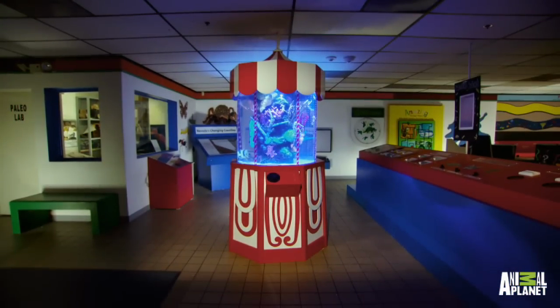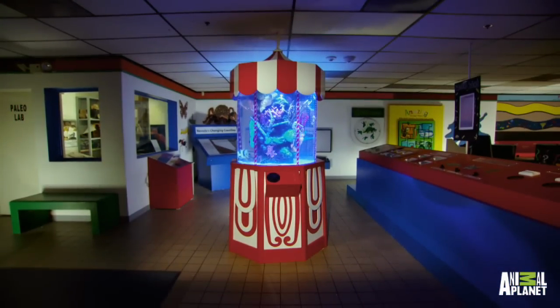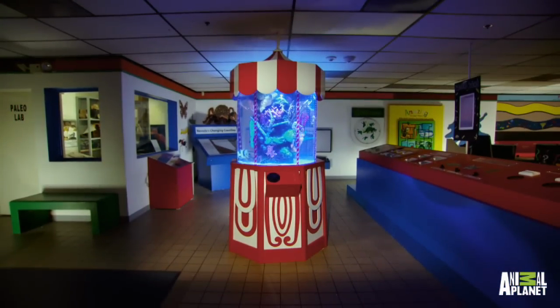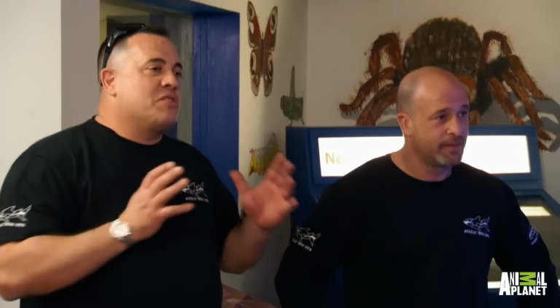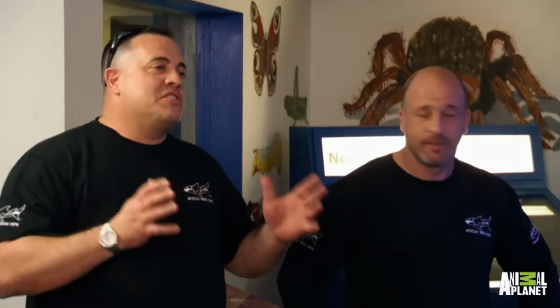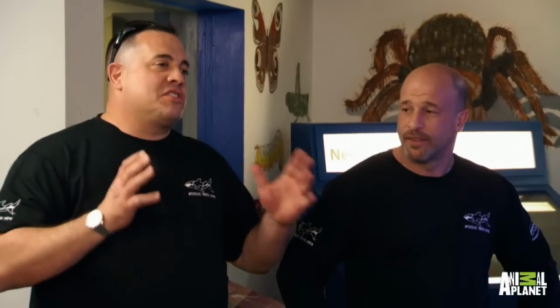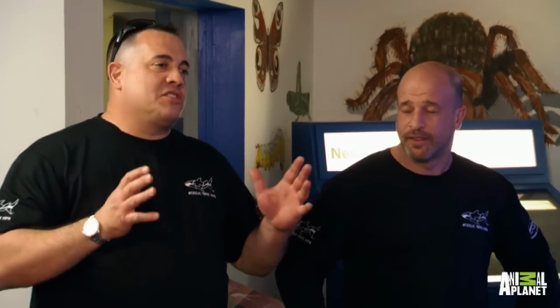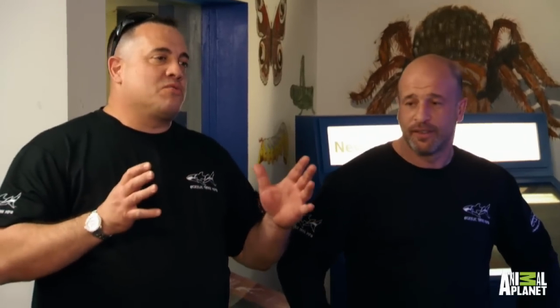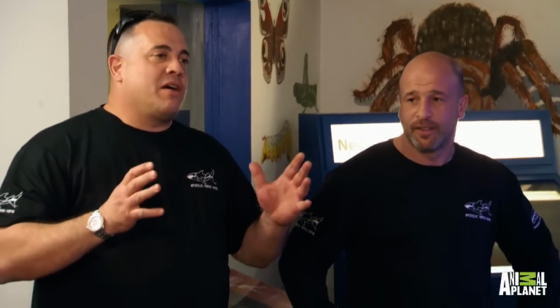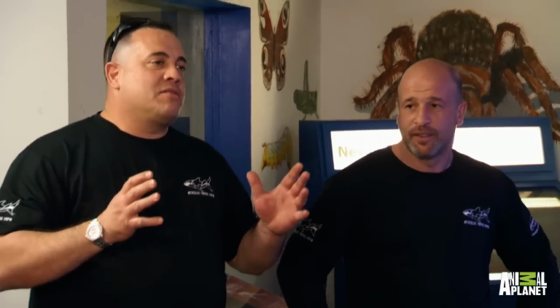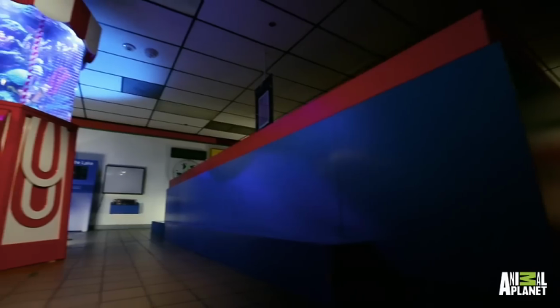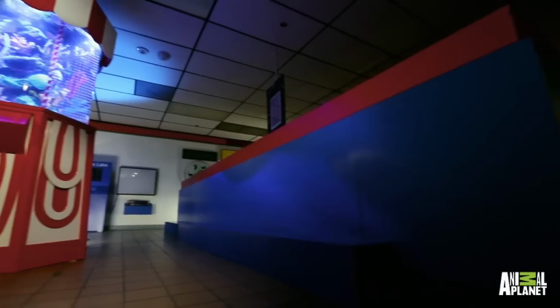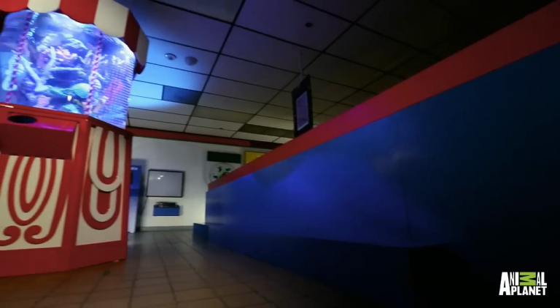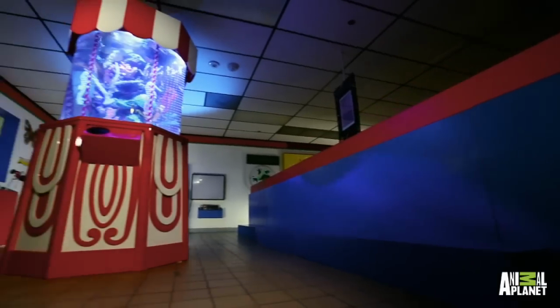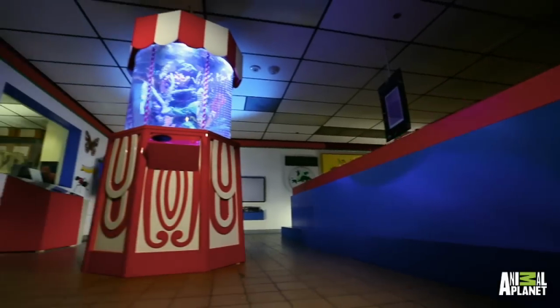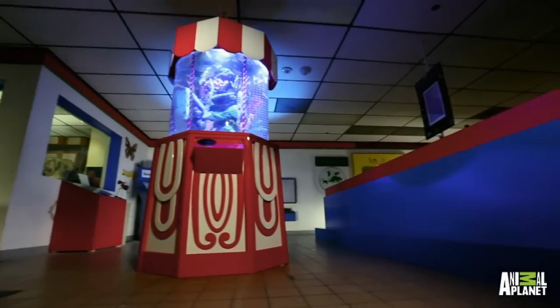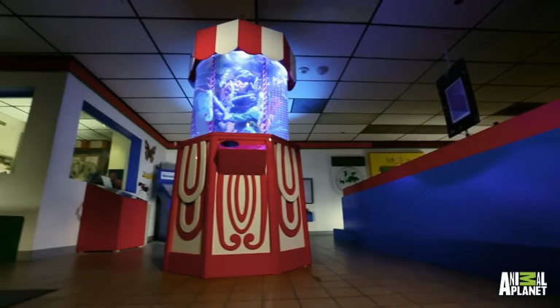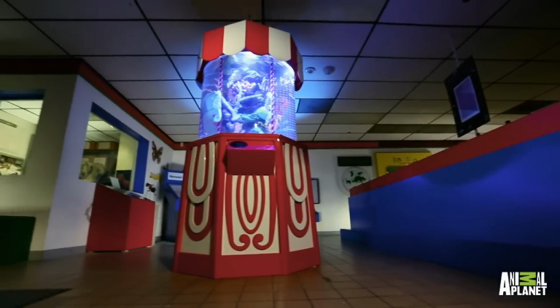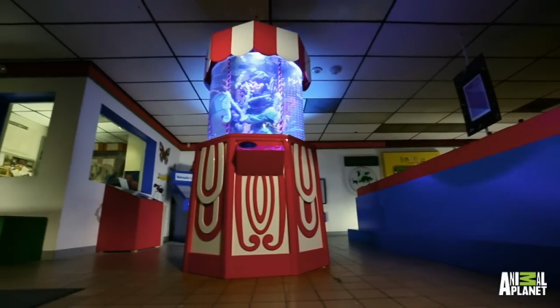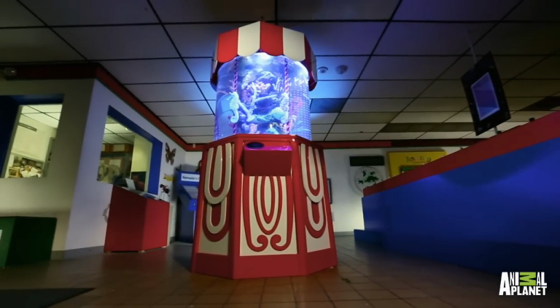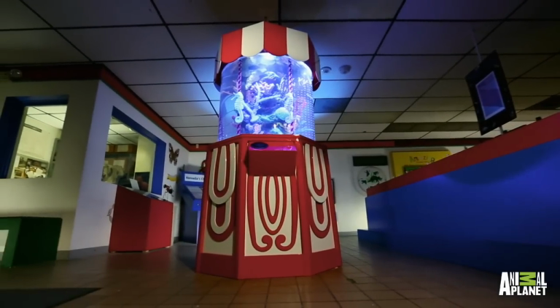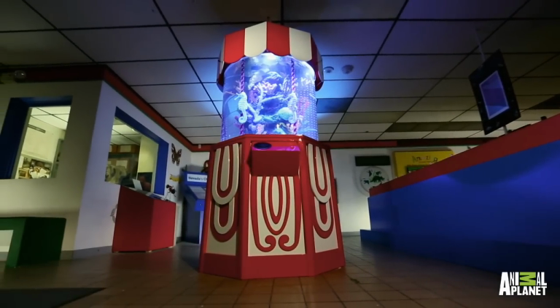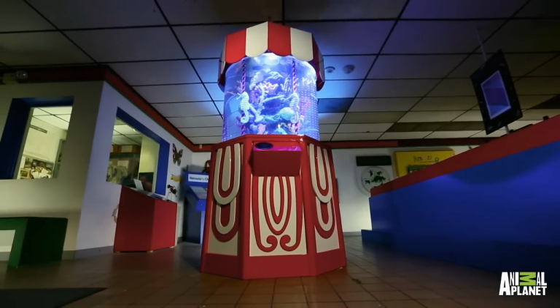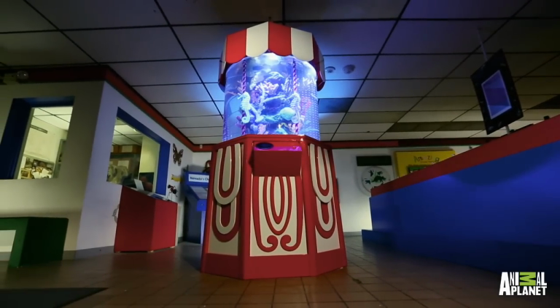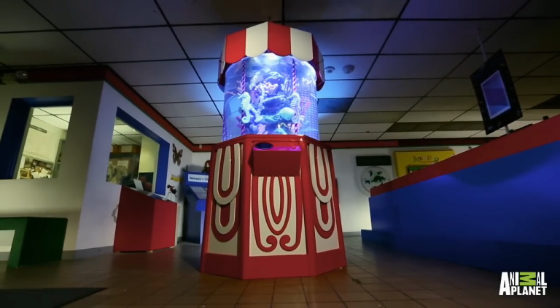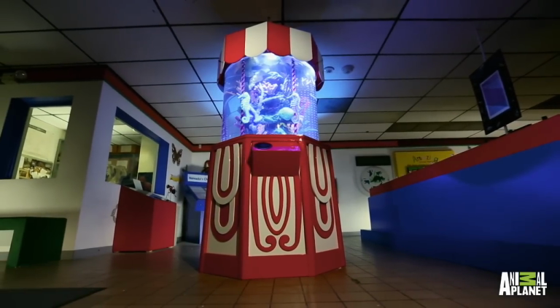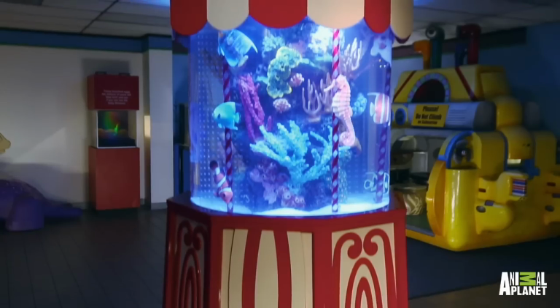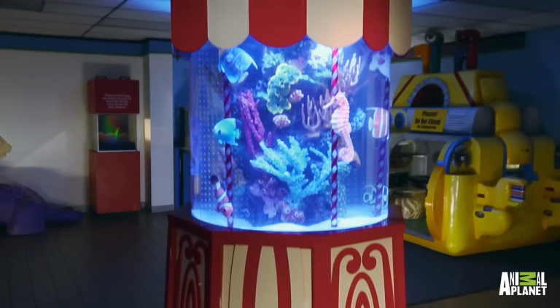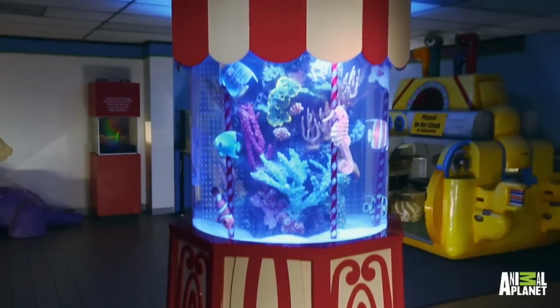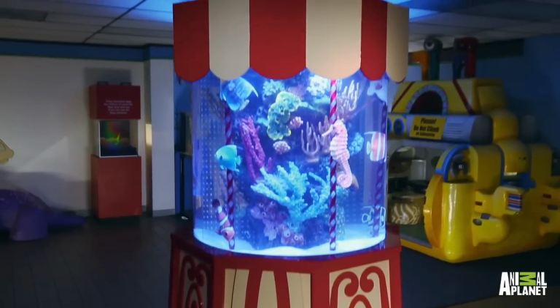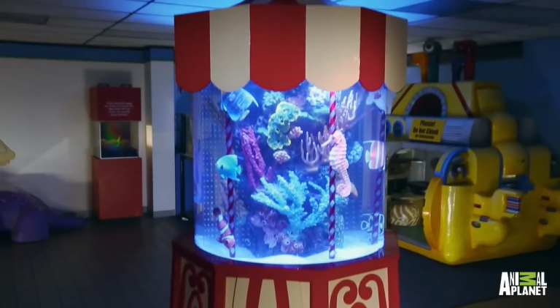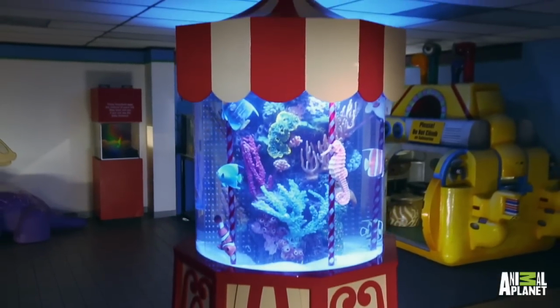The tank is 36 inches round, 36 inches tall, and it's on a 36 inch stand. It's 150 gallons.